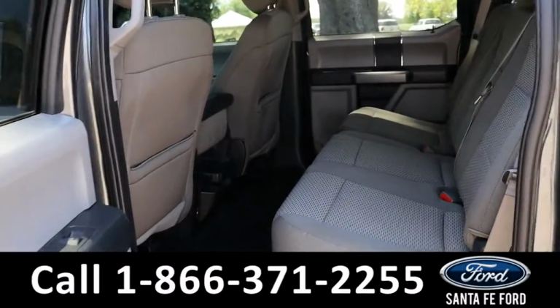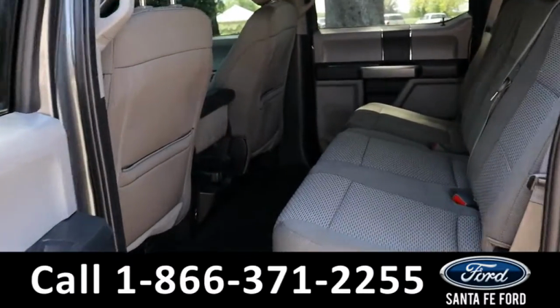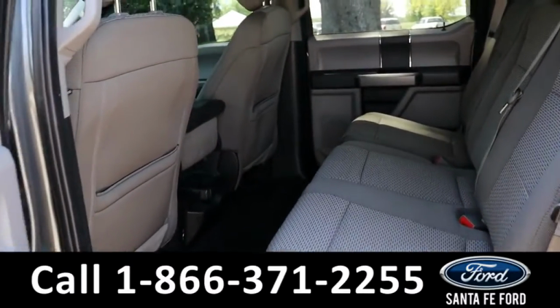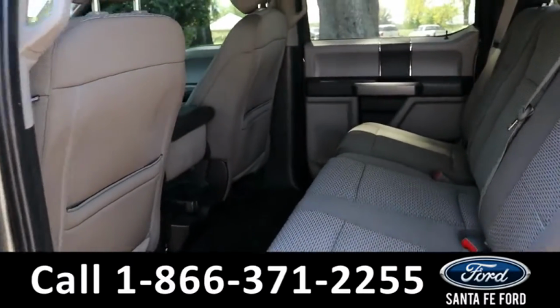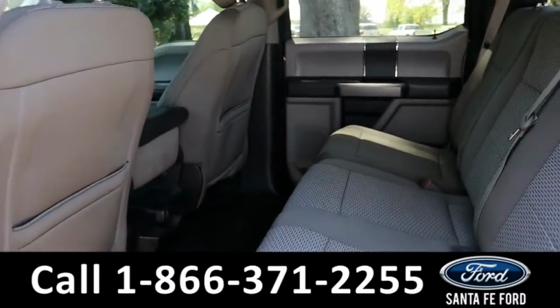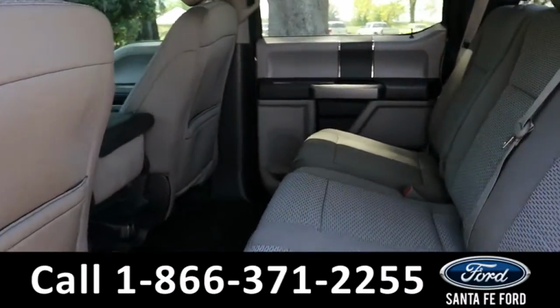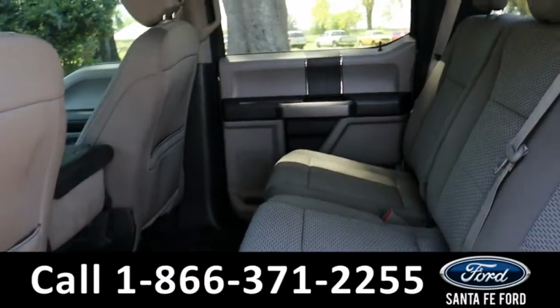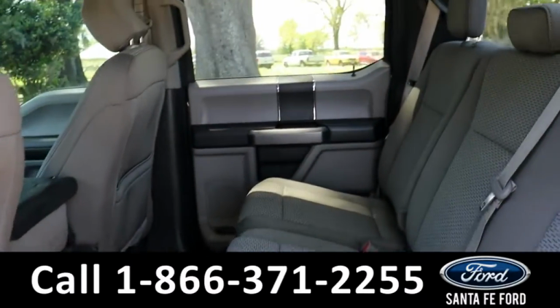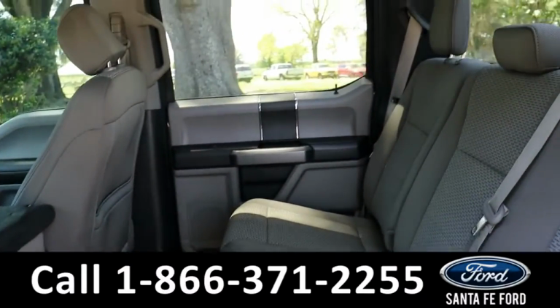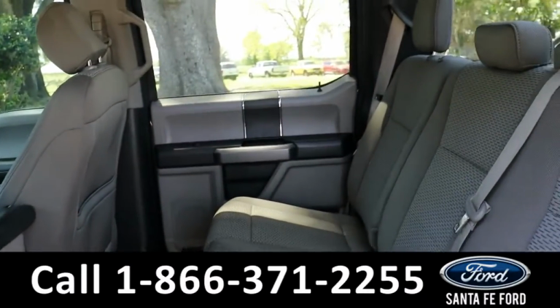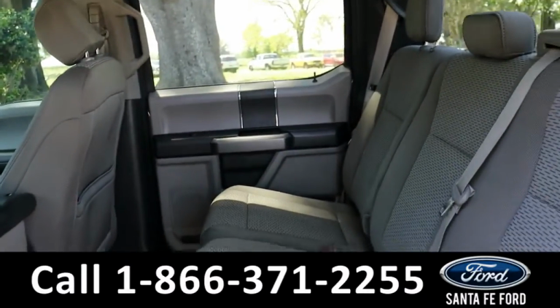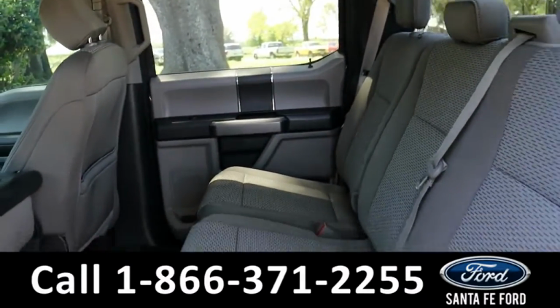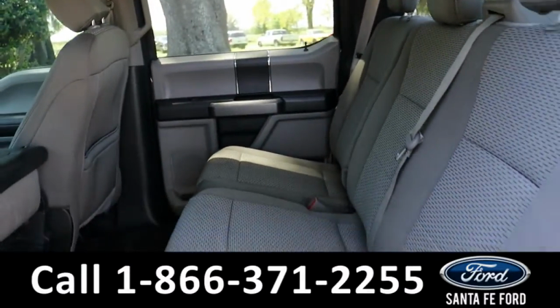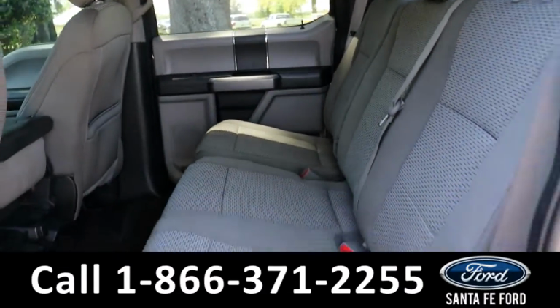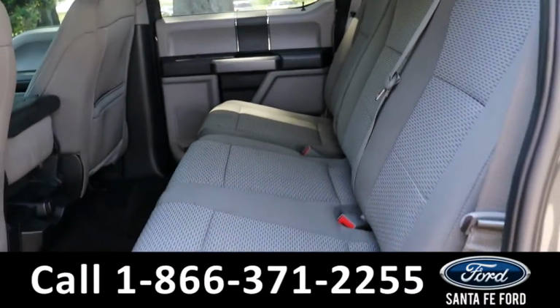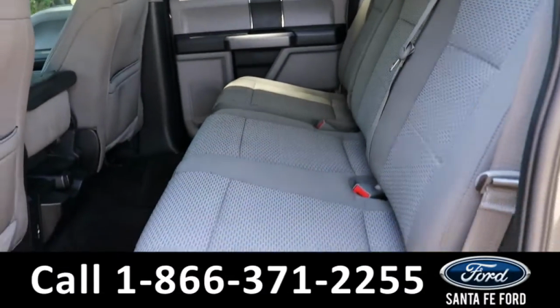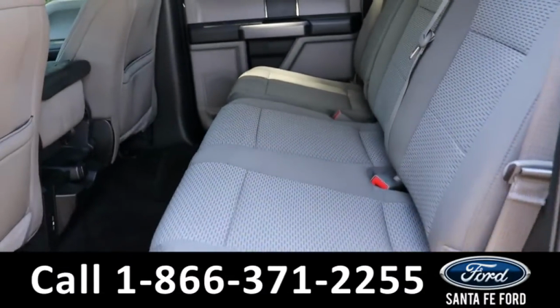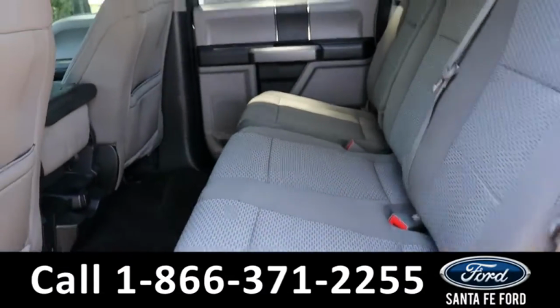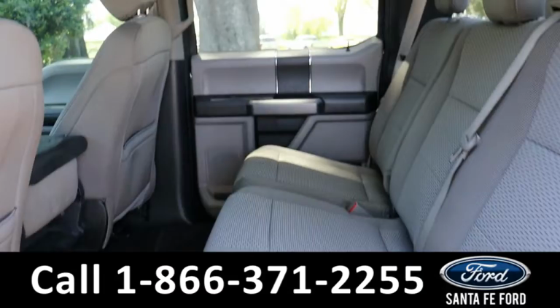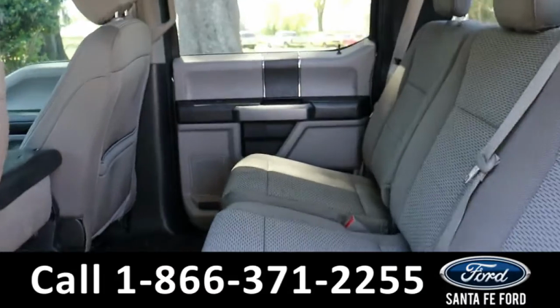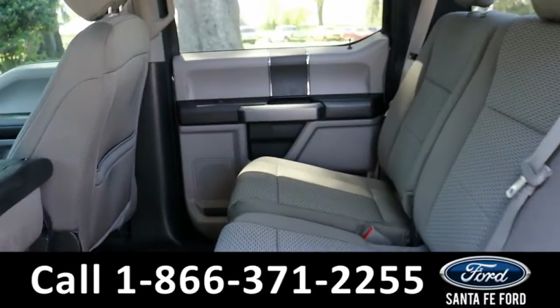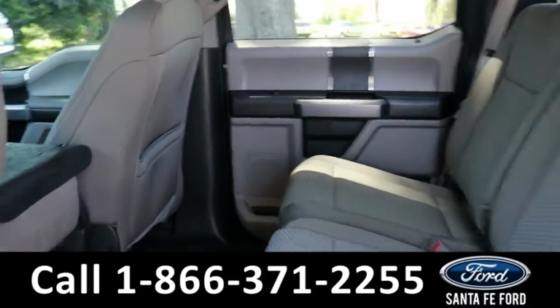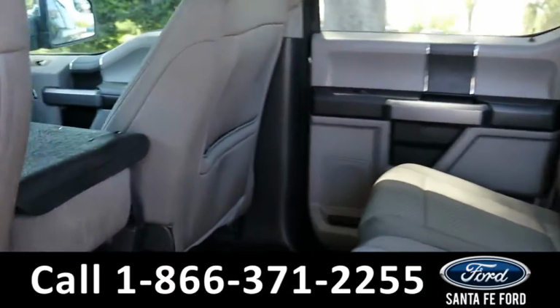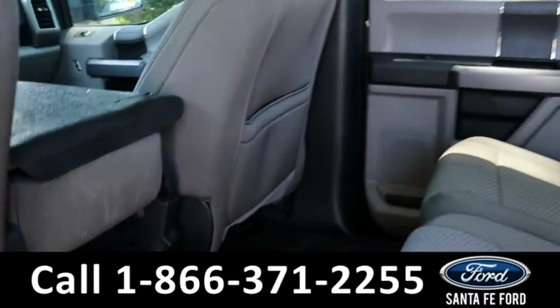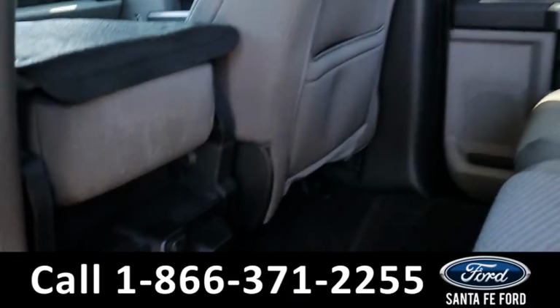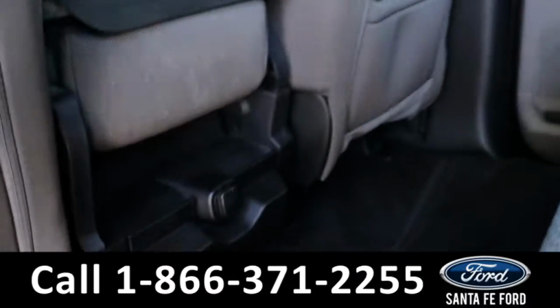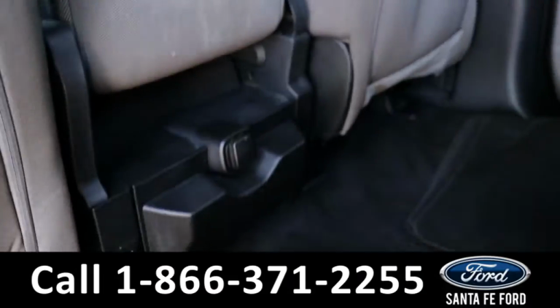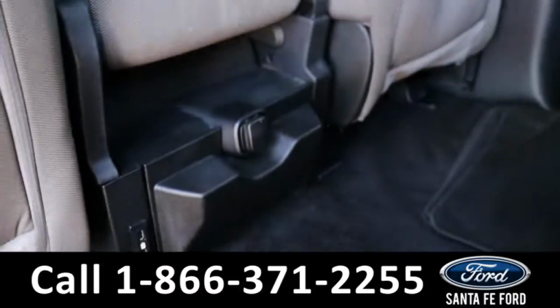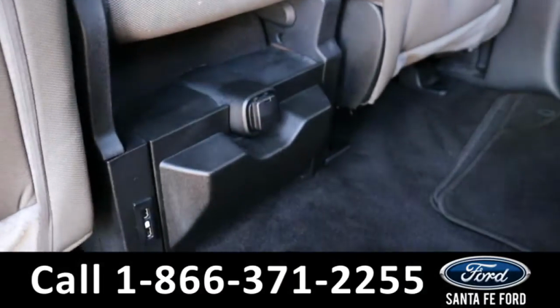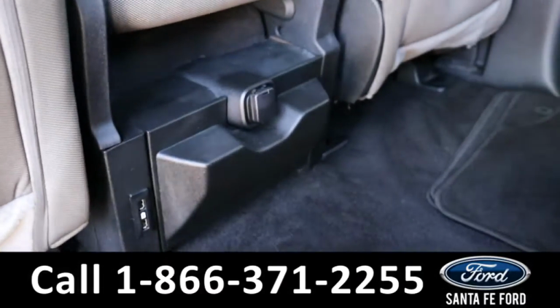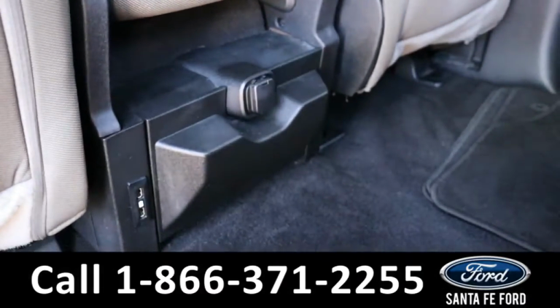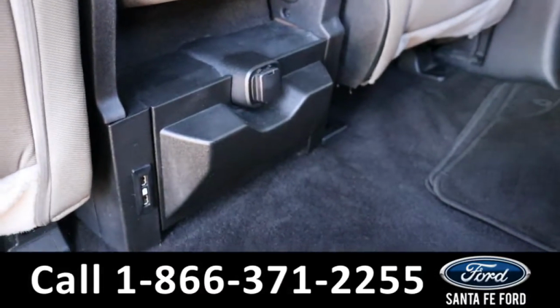As for the back seat, we have plenty of room for three additional passengers, with their own chargers and cup holders.